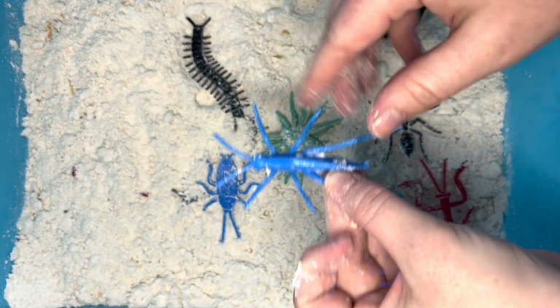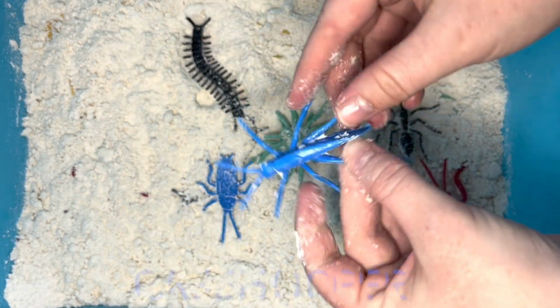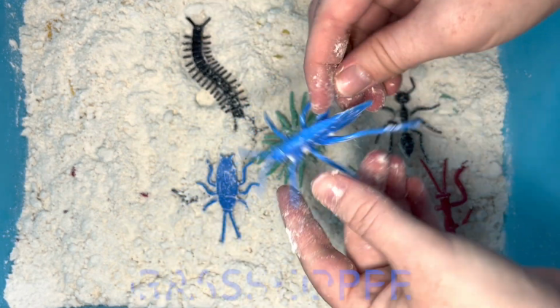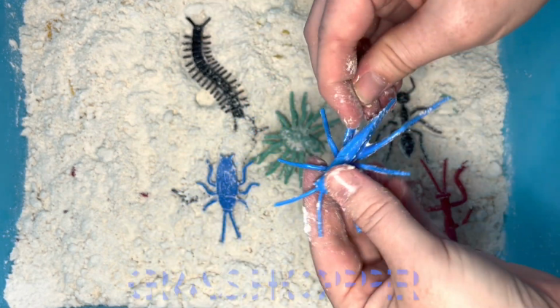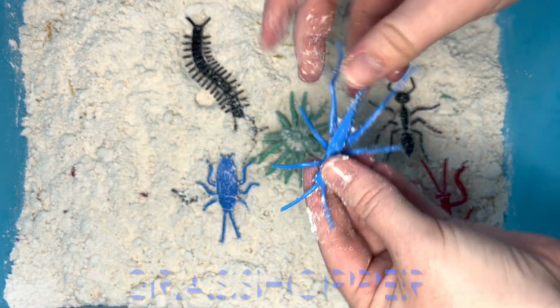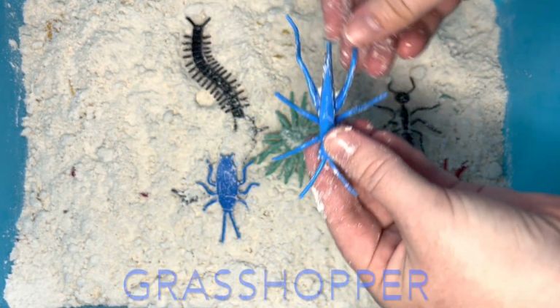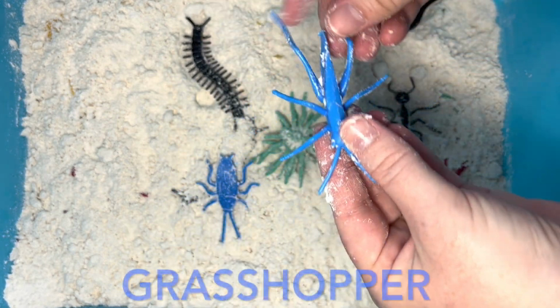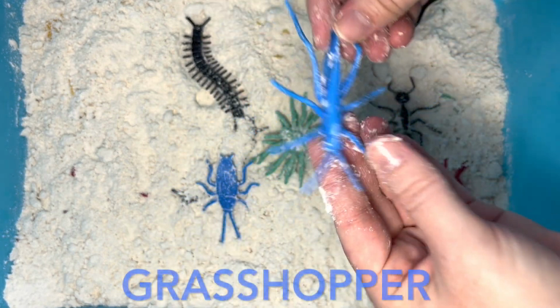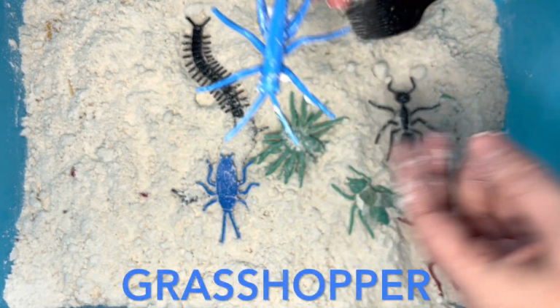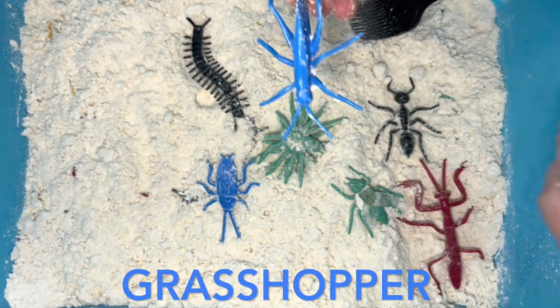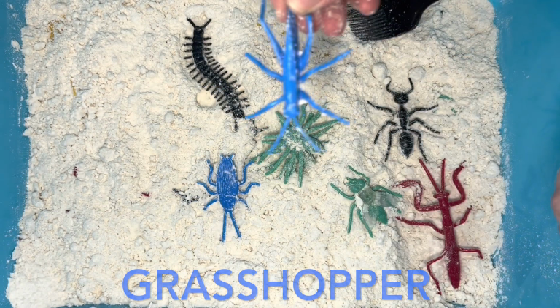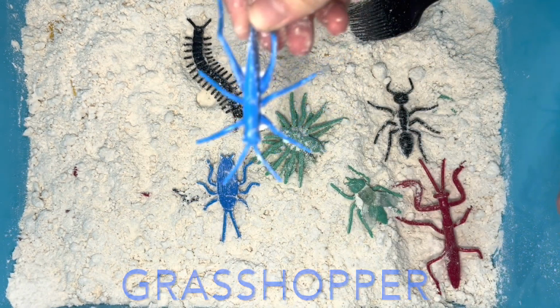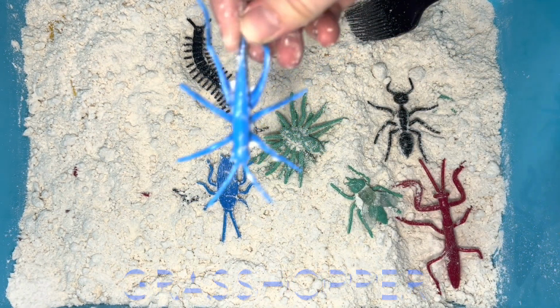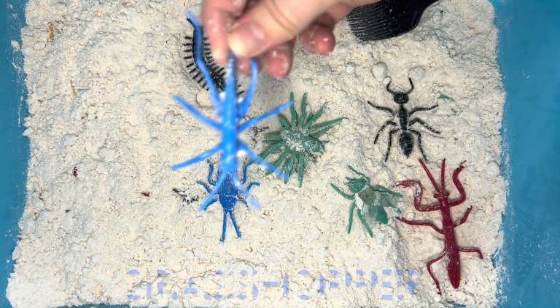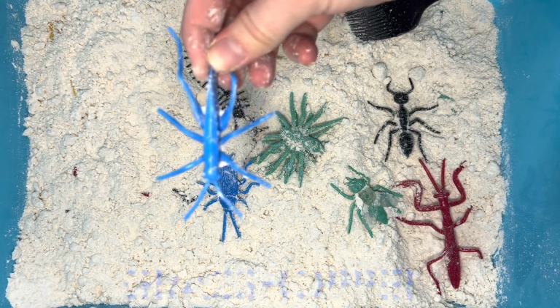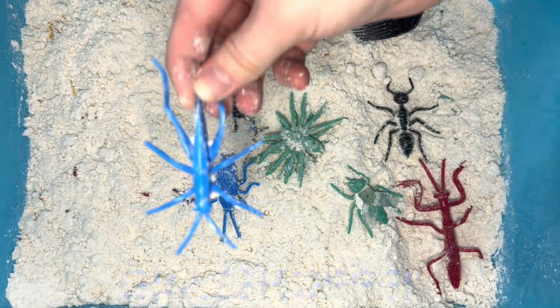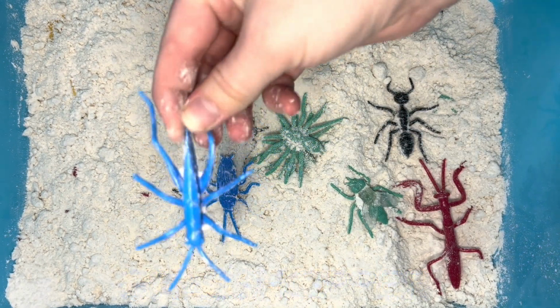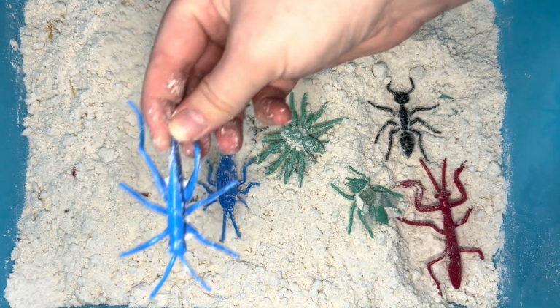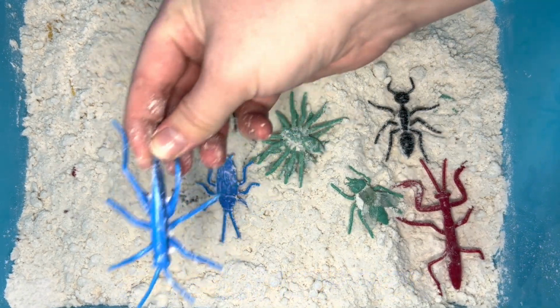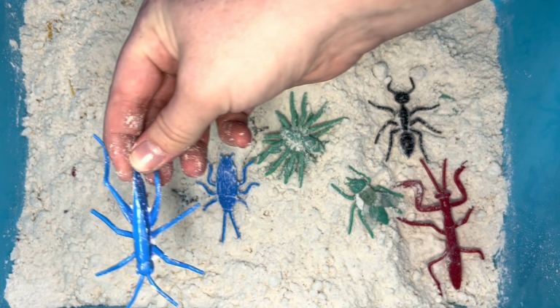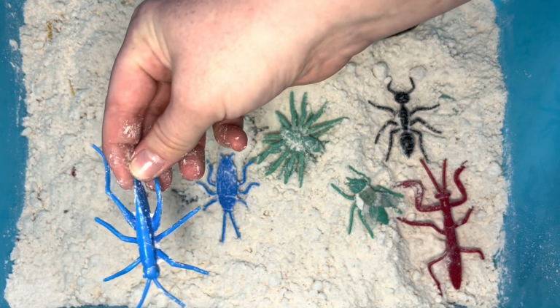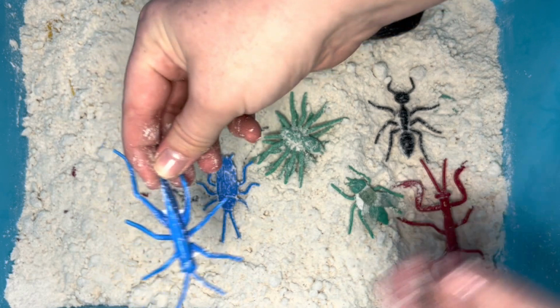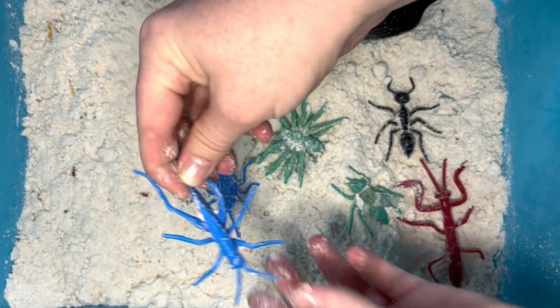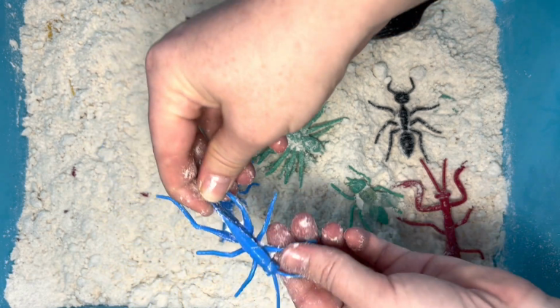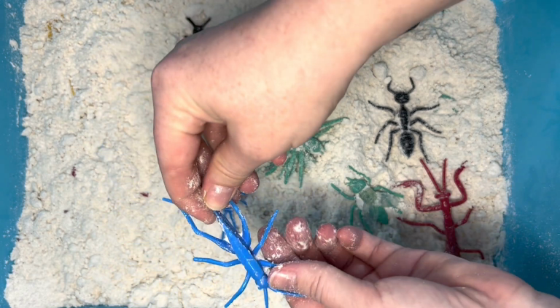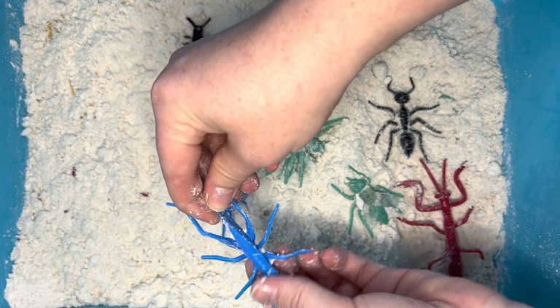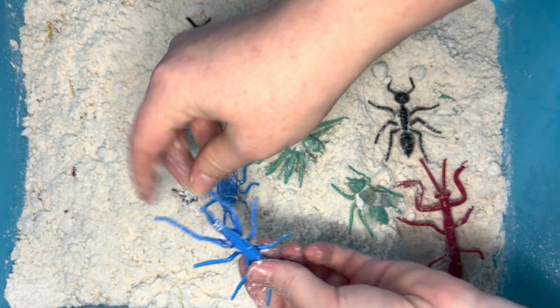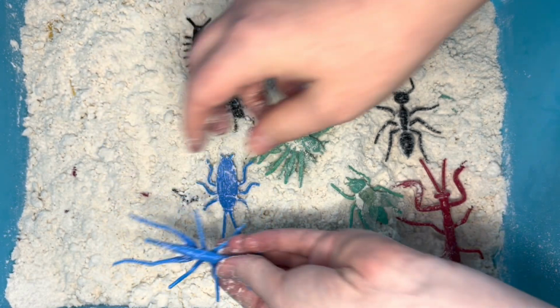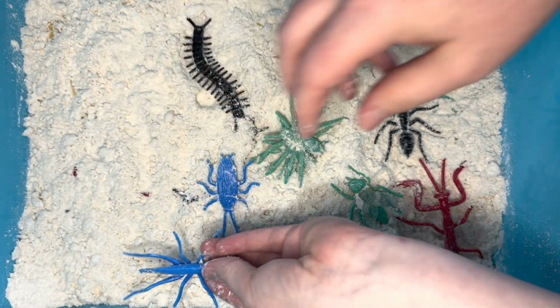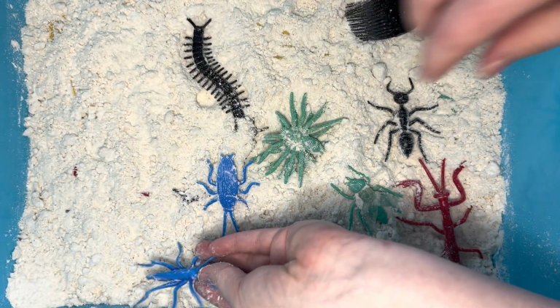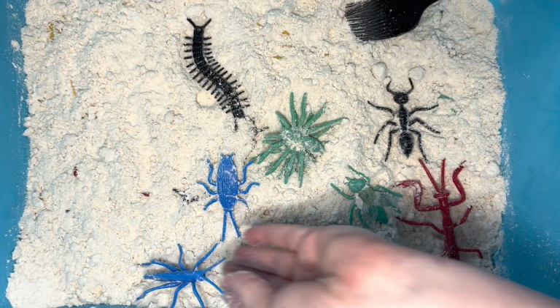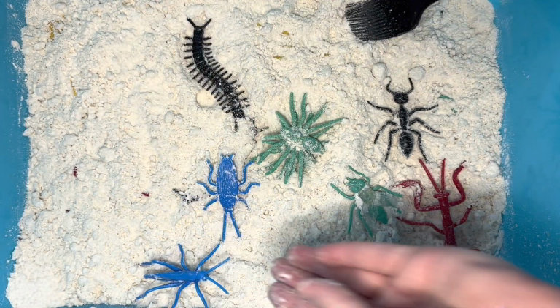Oh, it's a grasshopper! Grasshoppers are herbivores. That means they eat leaves.